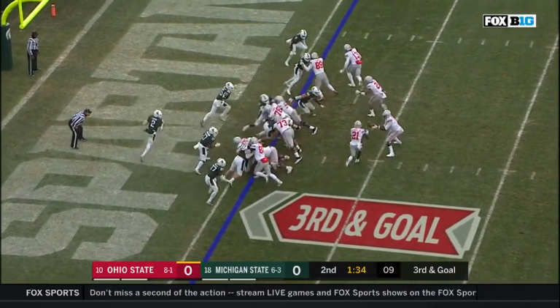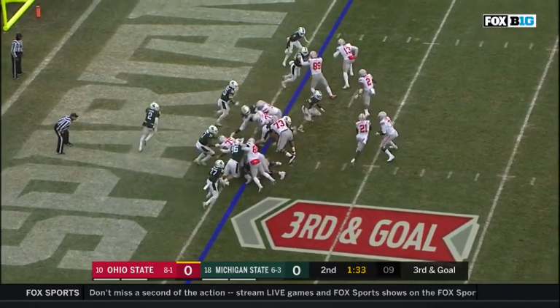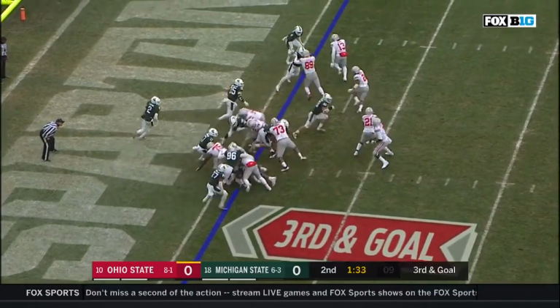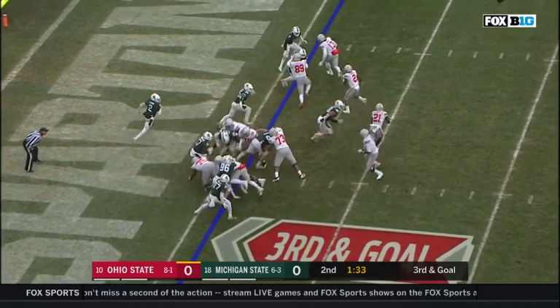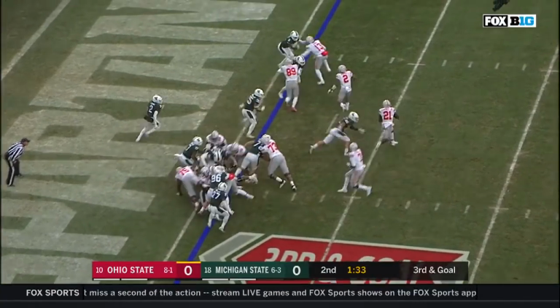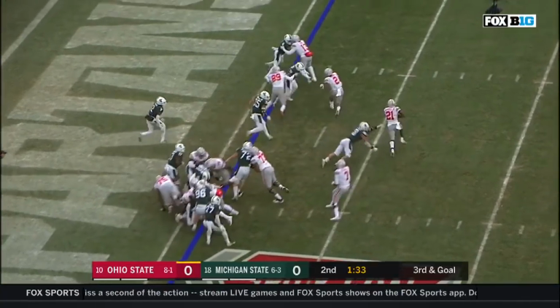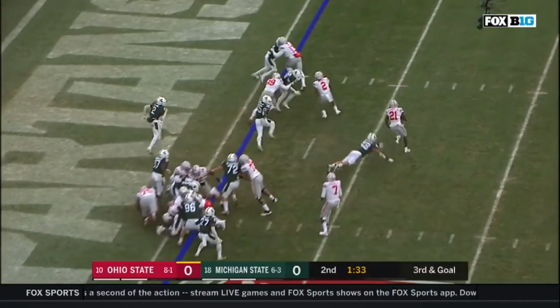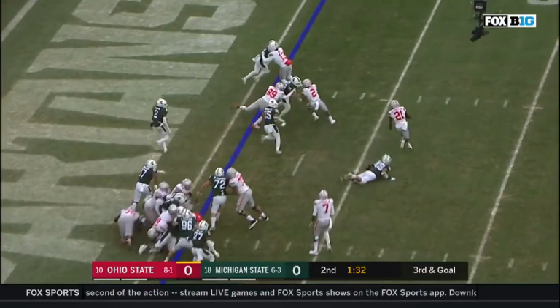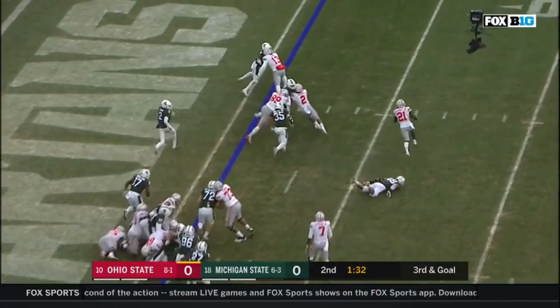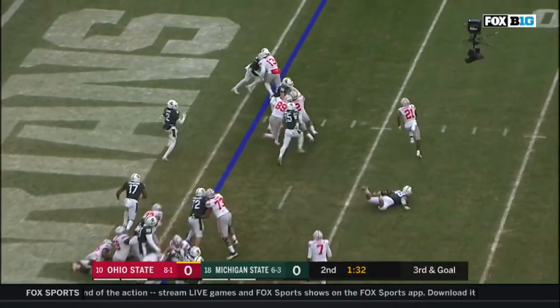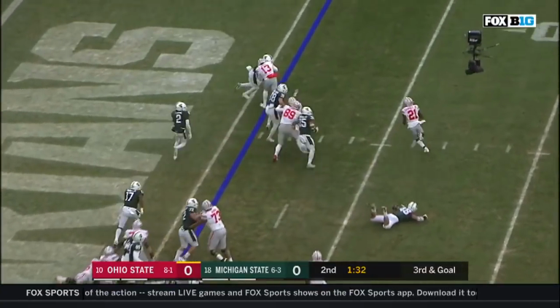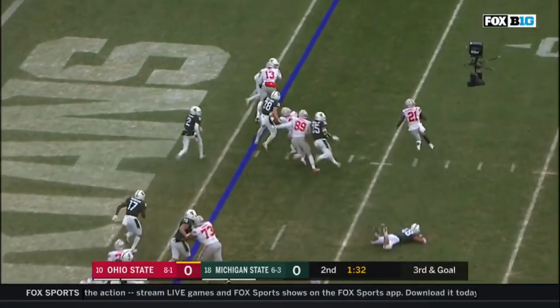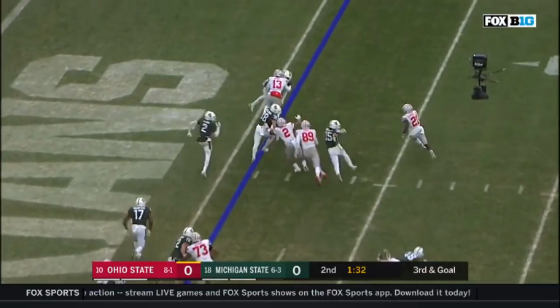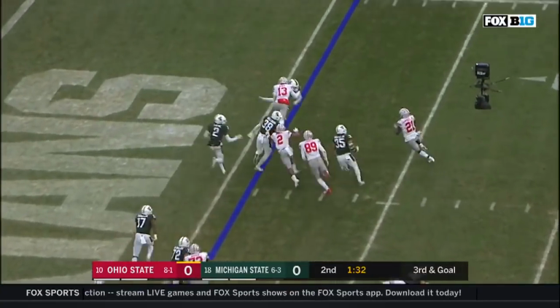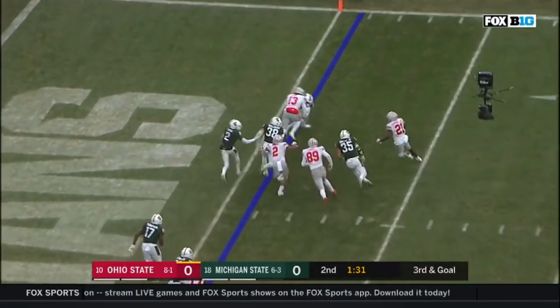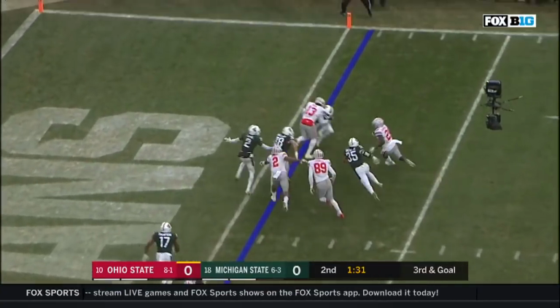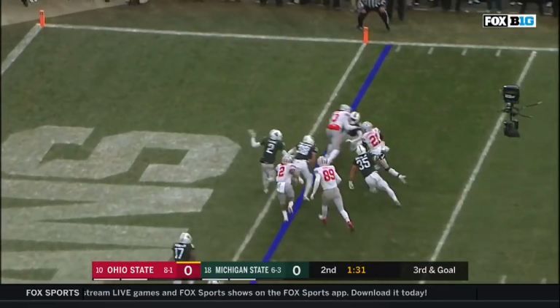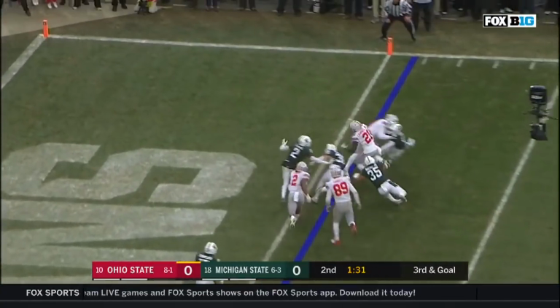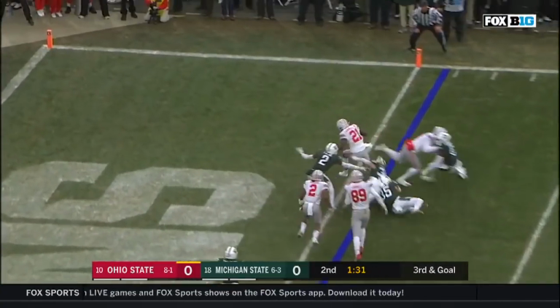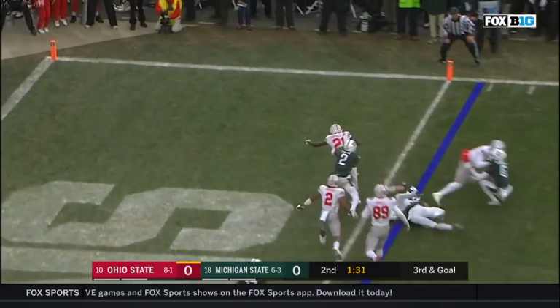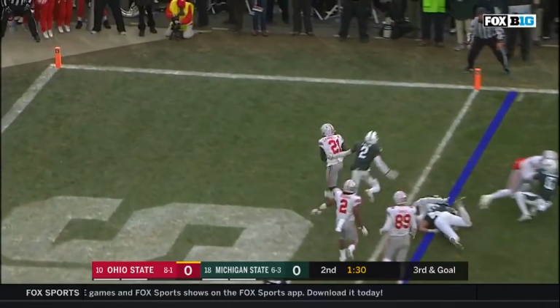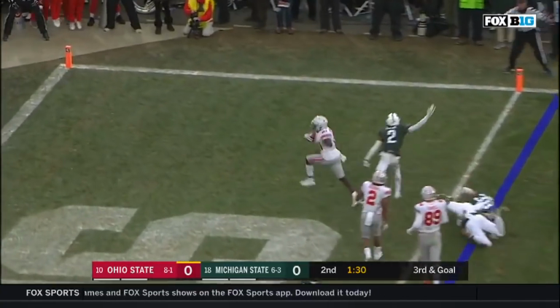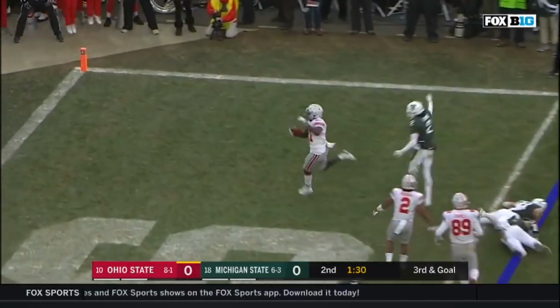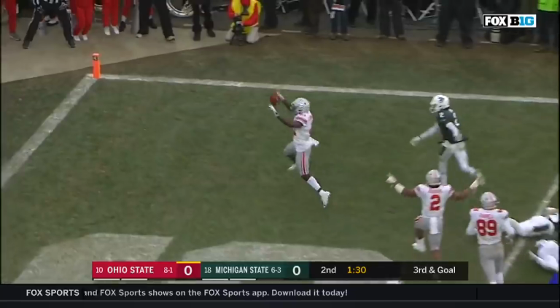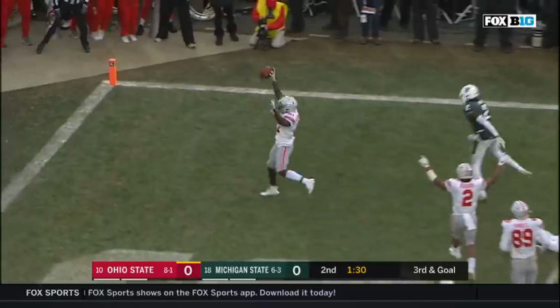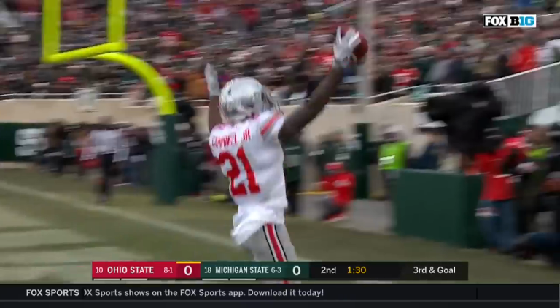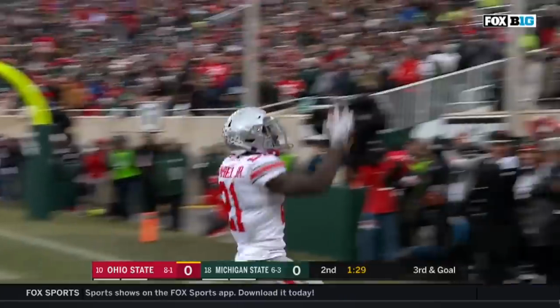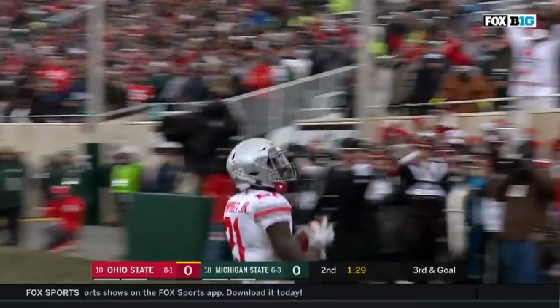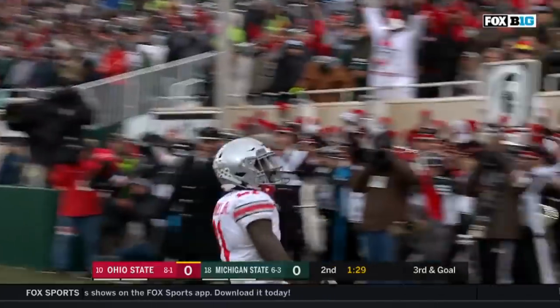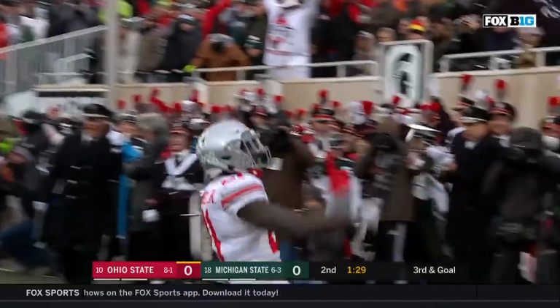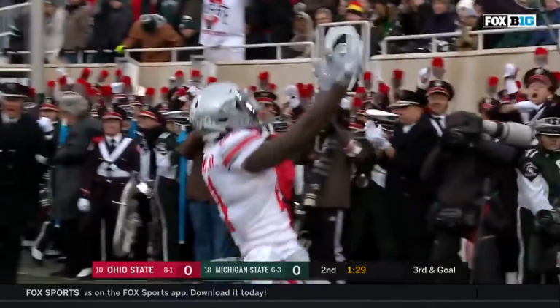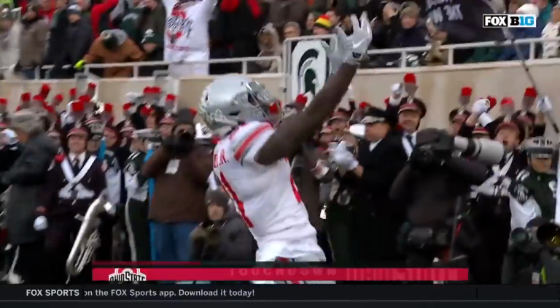Campbell in motion — they give it to him on the end around. Campbell! Touchdown, Buckeyes!